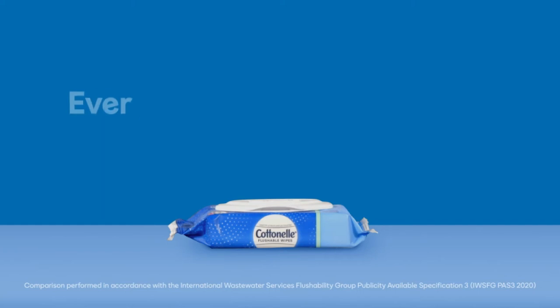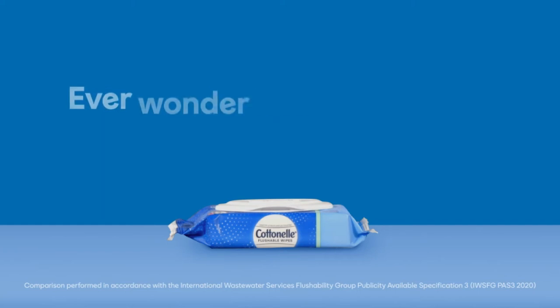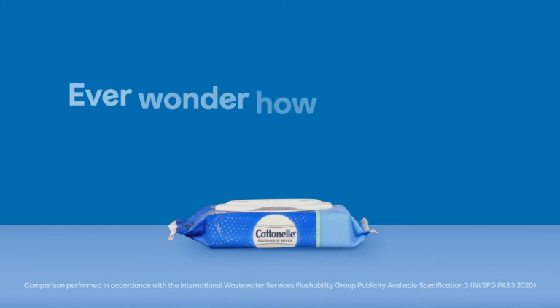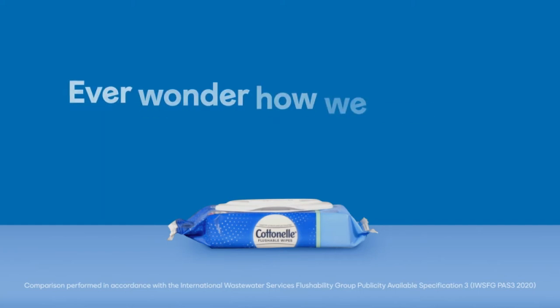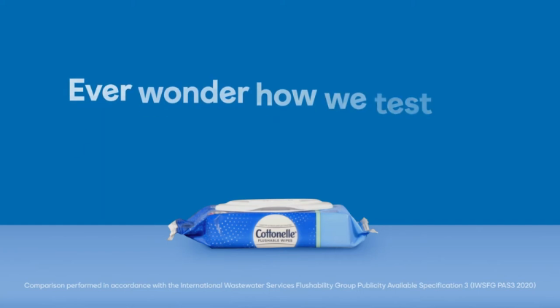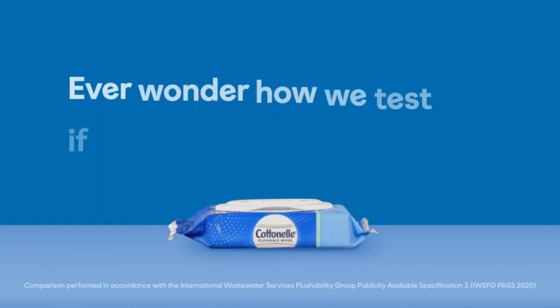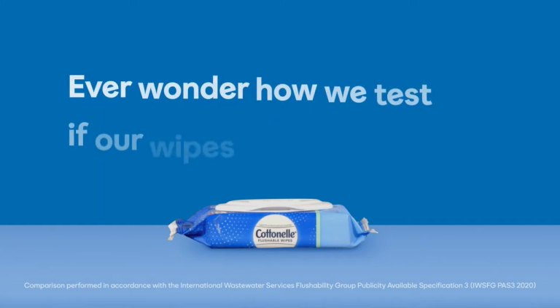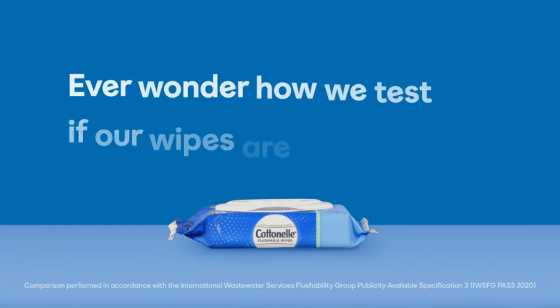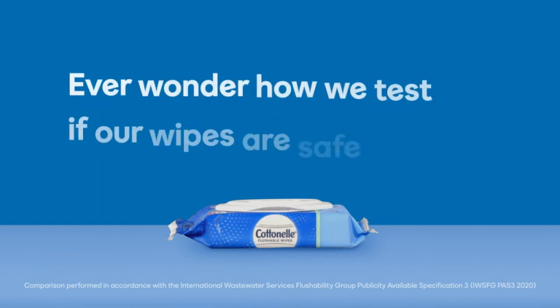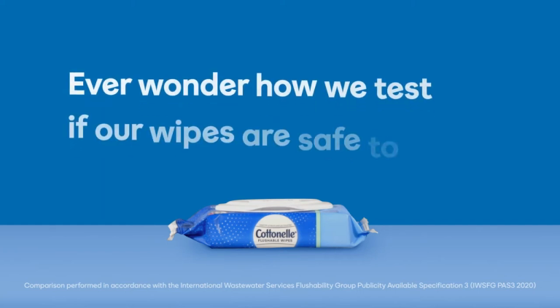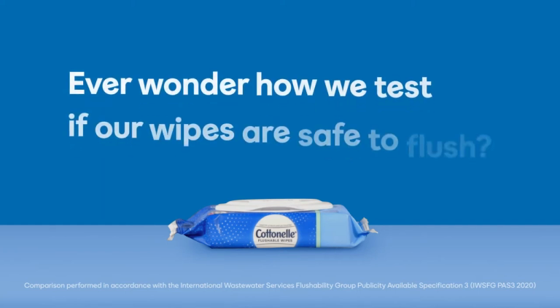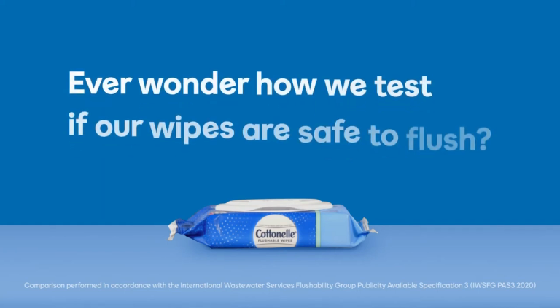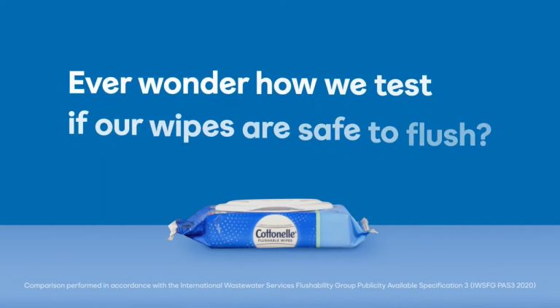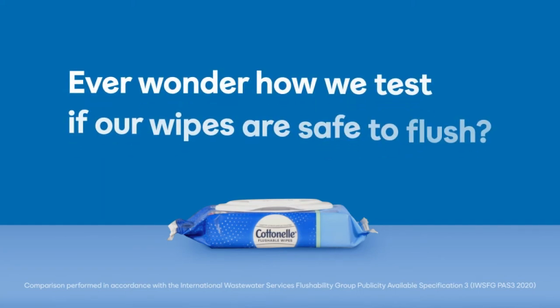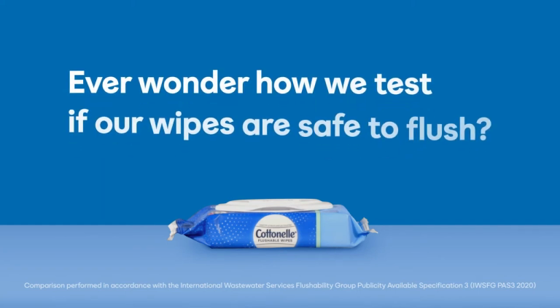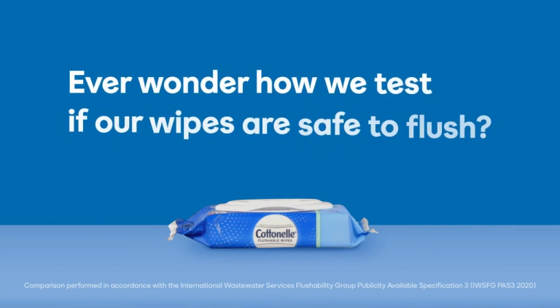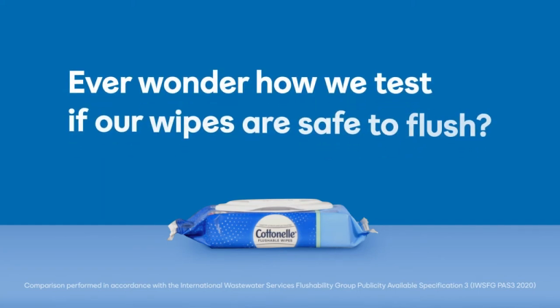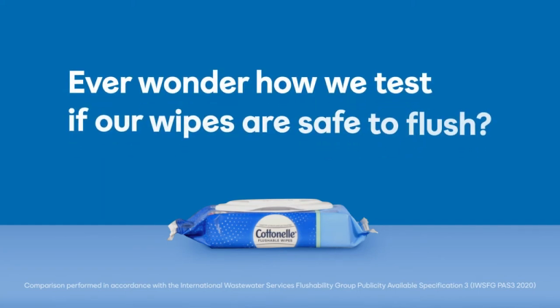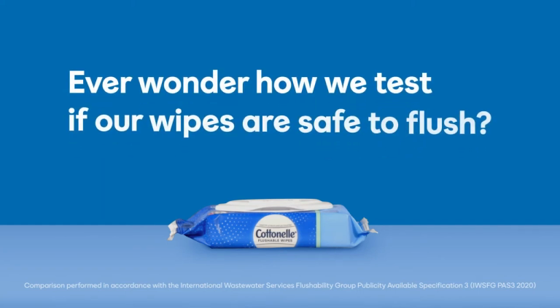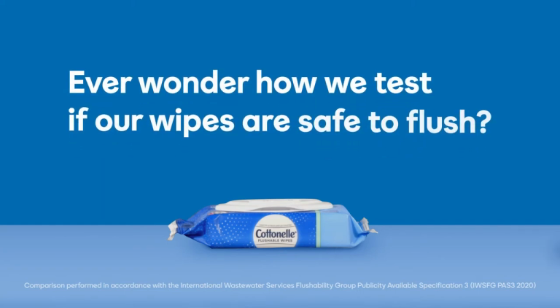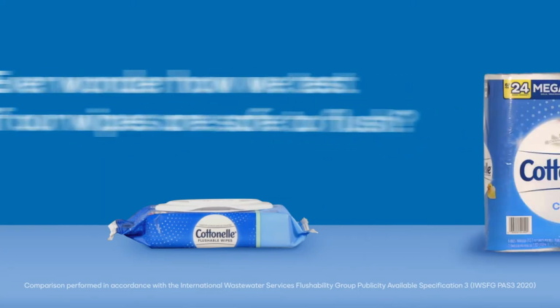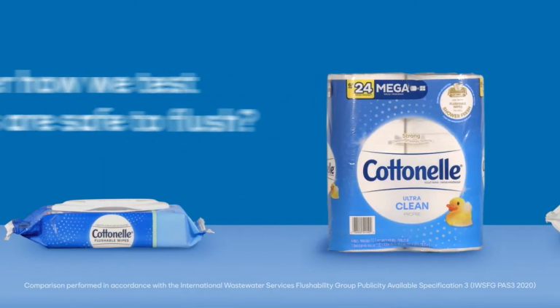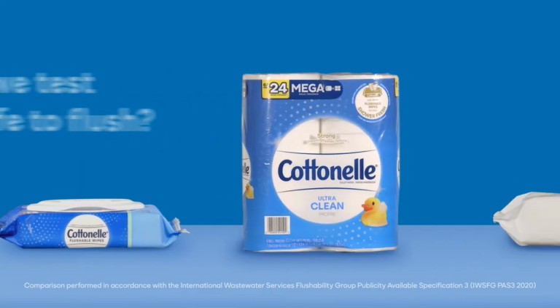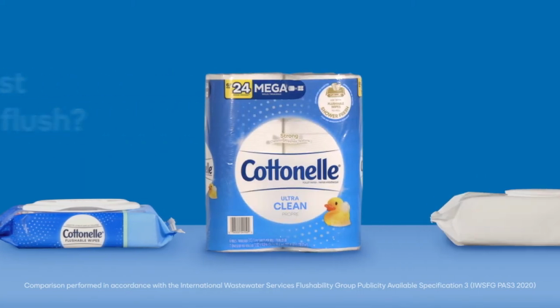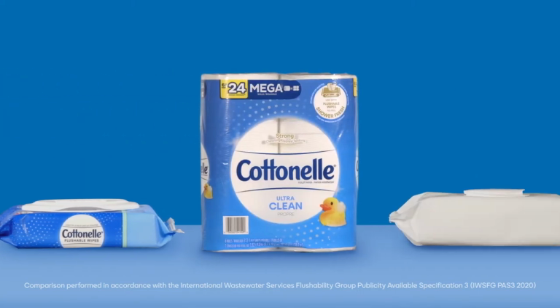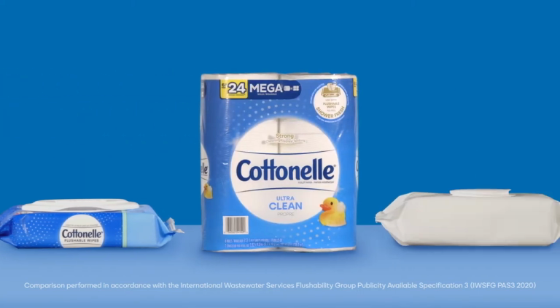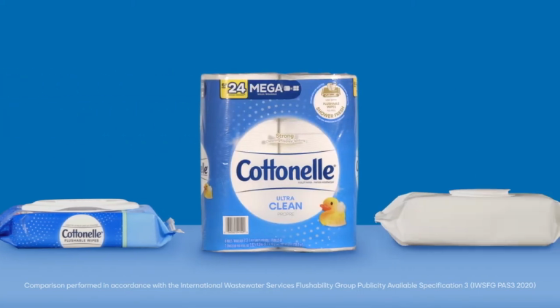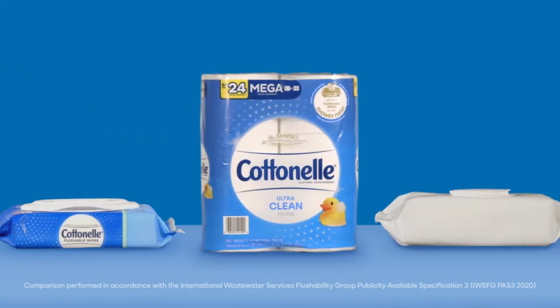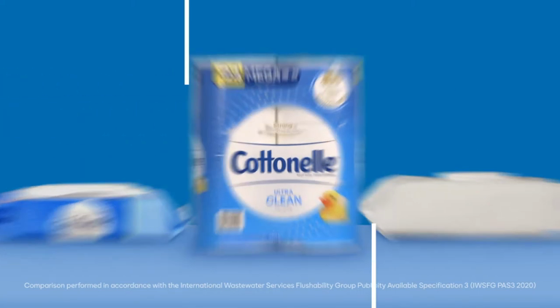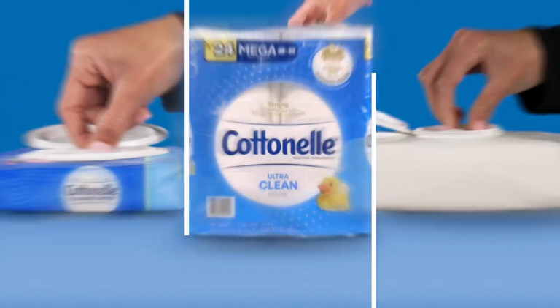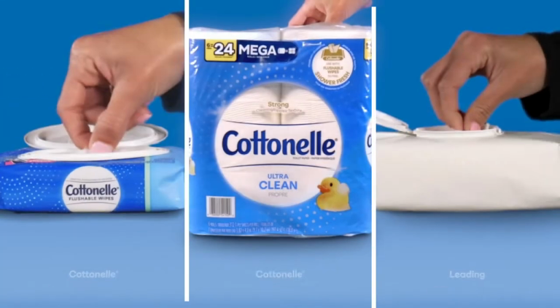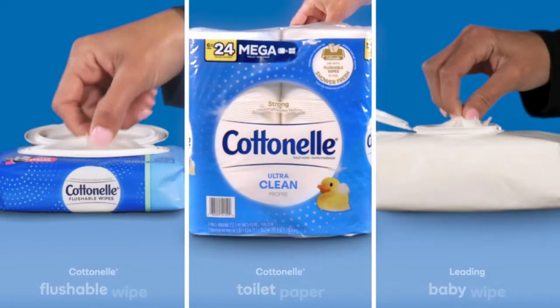Ever wonder how we test if our wipes are safe to flush? Let's find out.